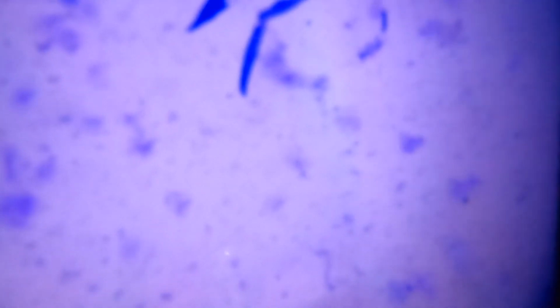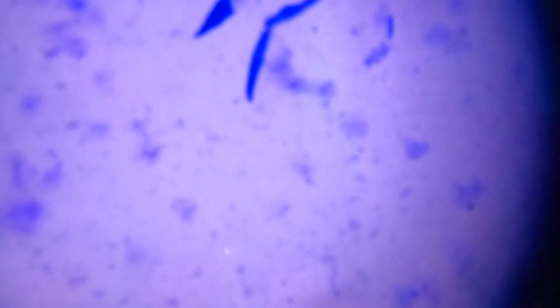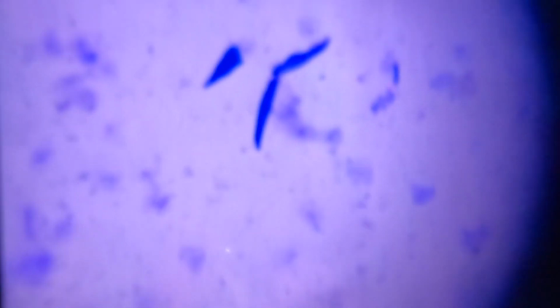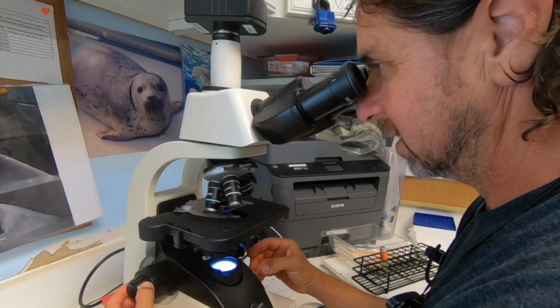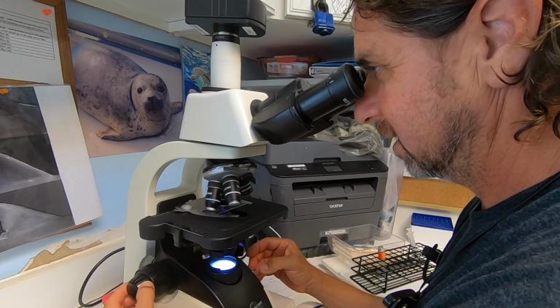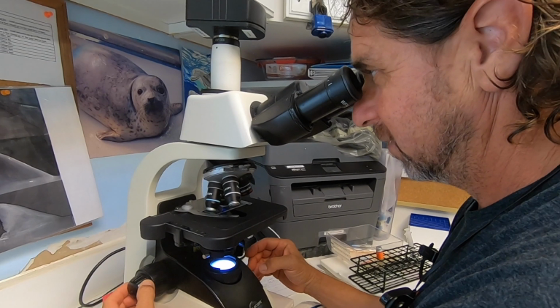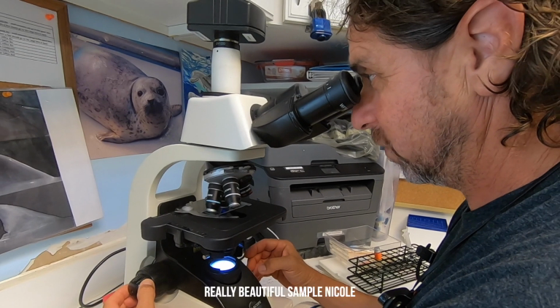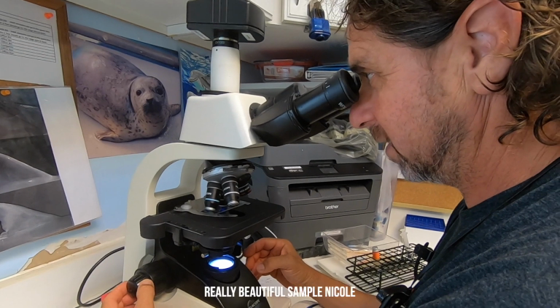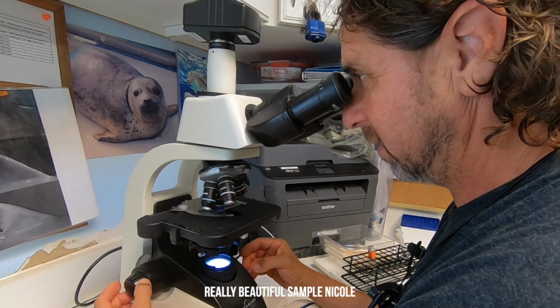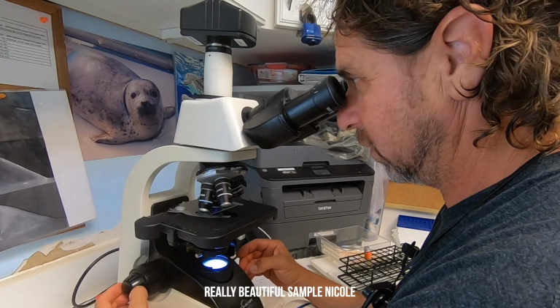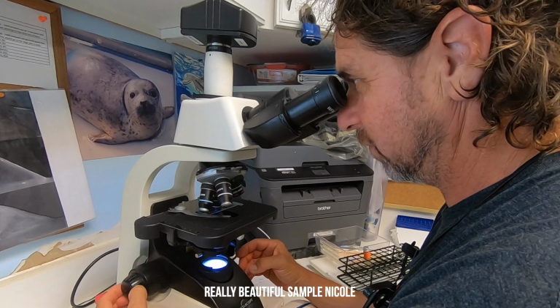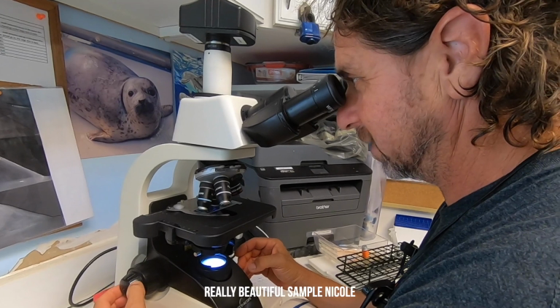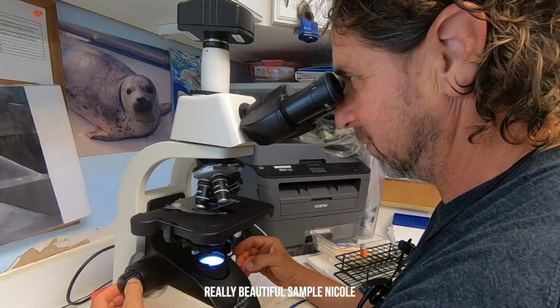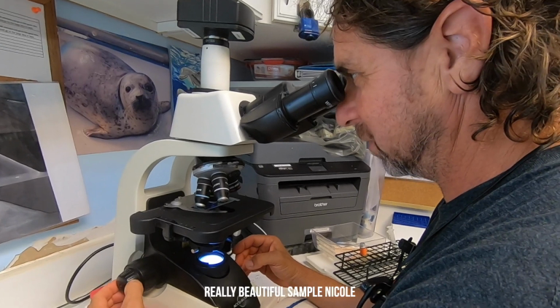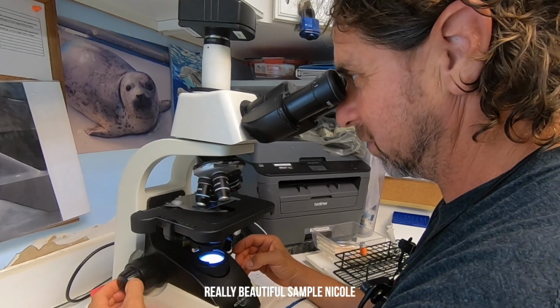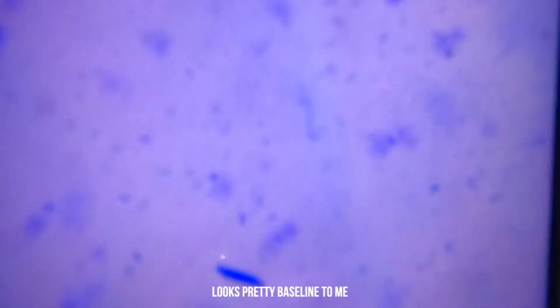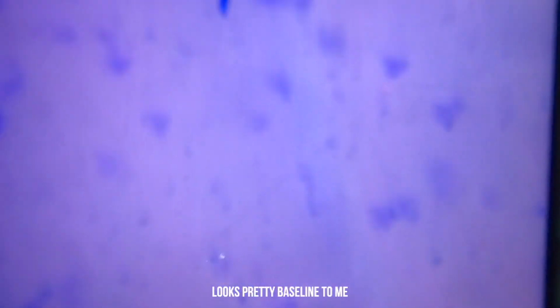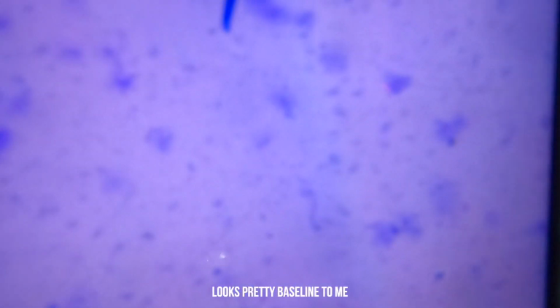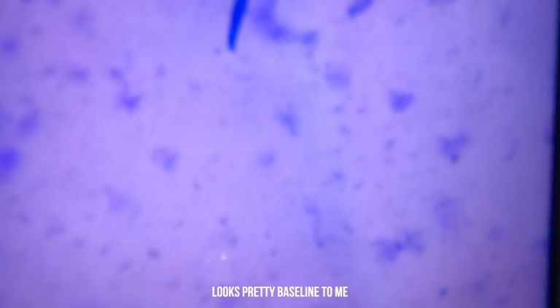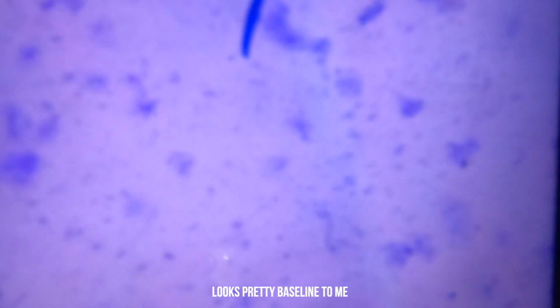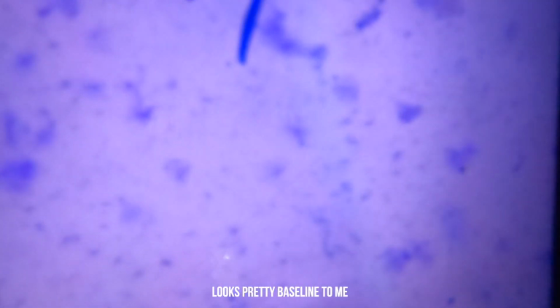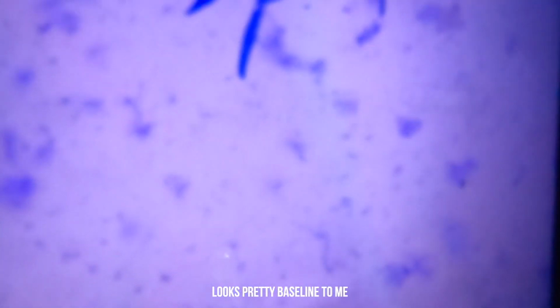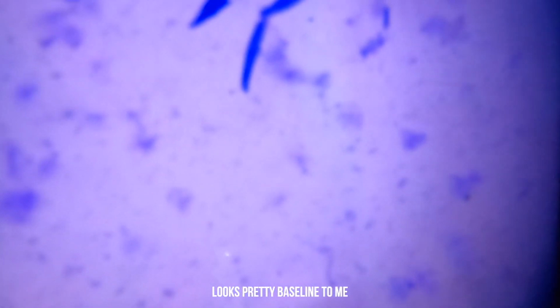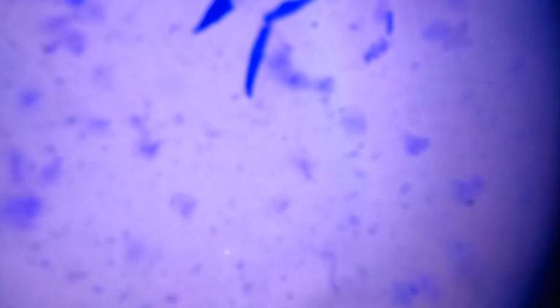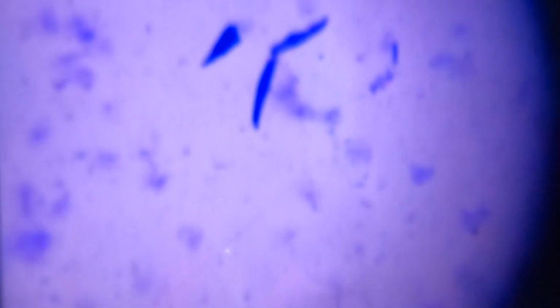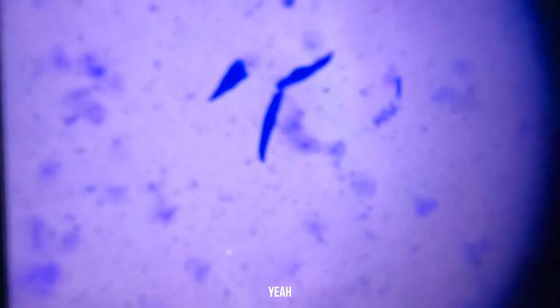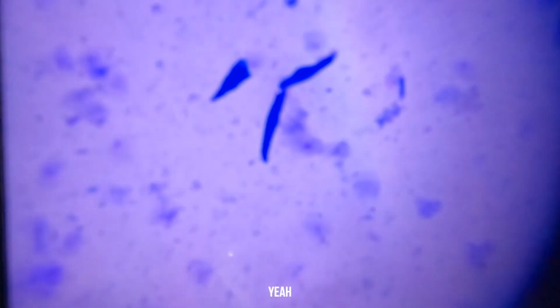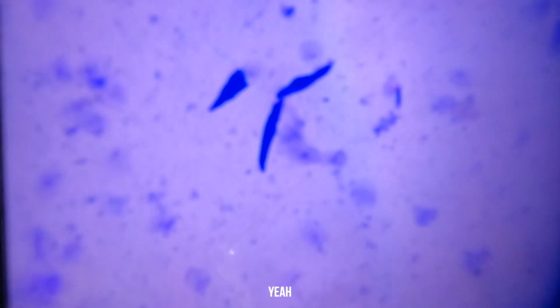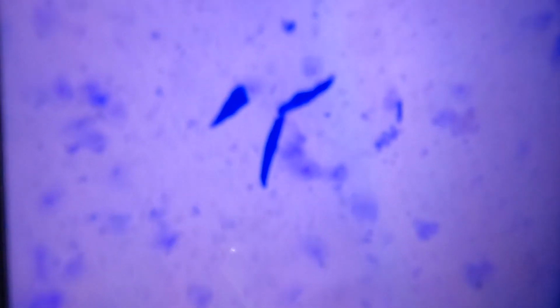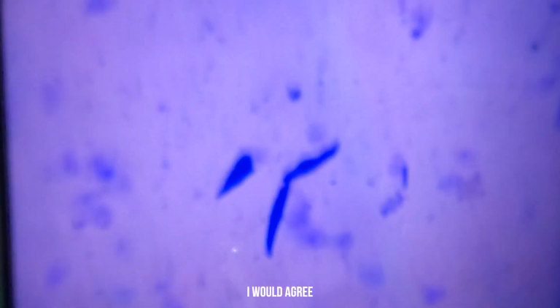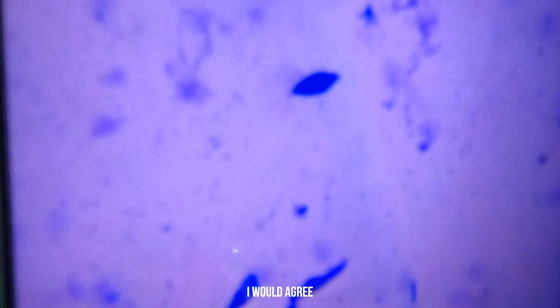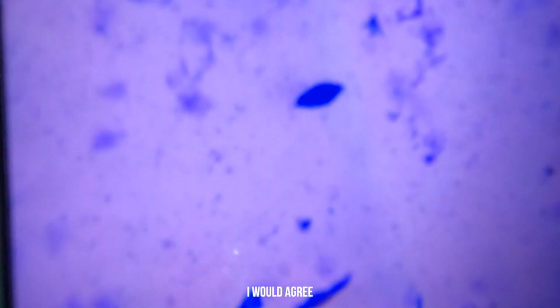Want to take a look? A really beautiful sample, Nicole. It looks pretty baseline to me. Yeah, I agree.